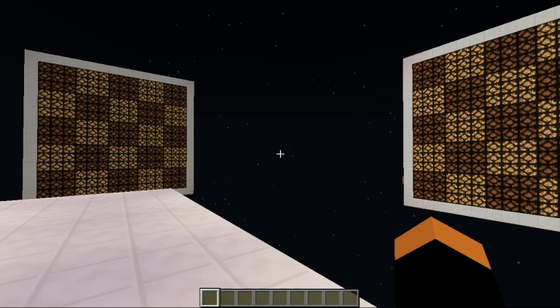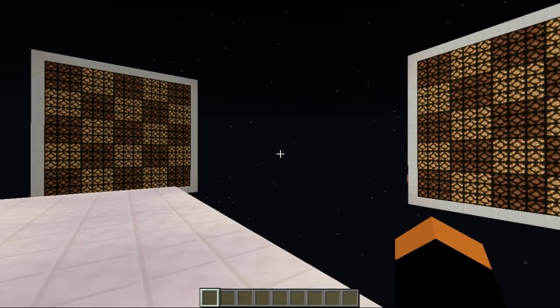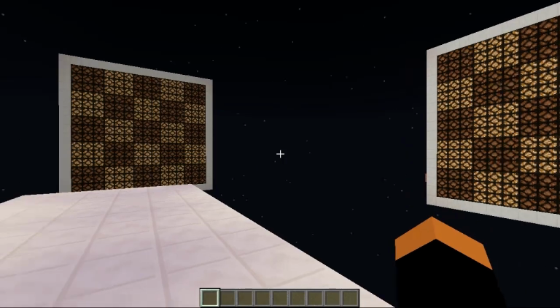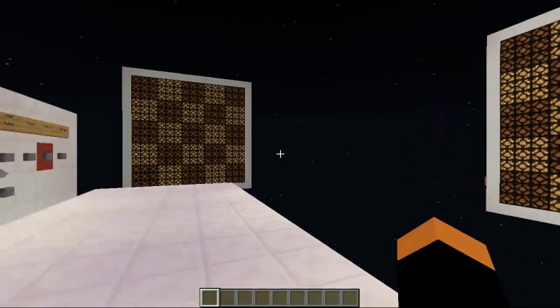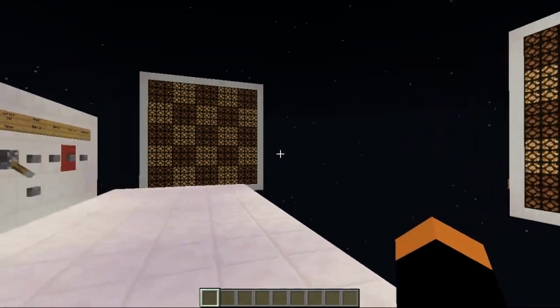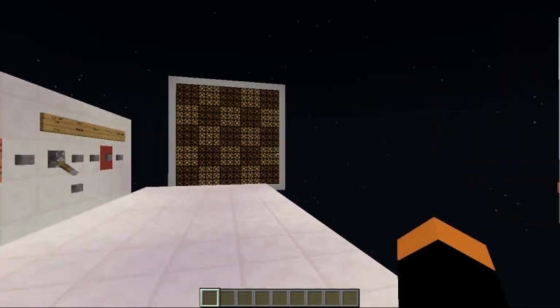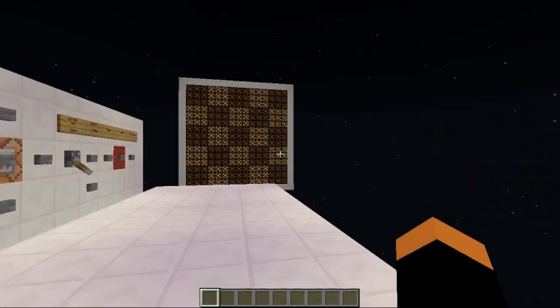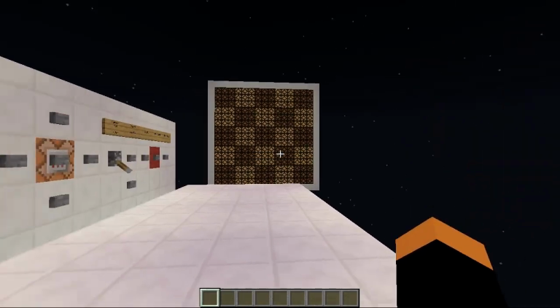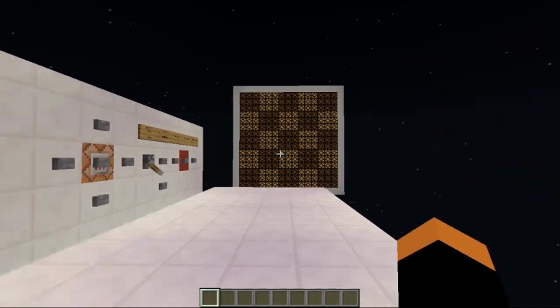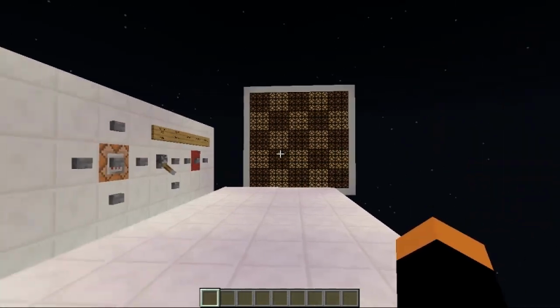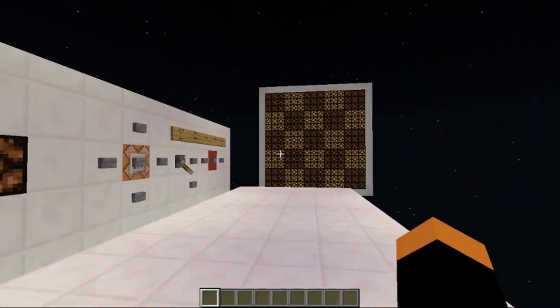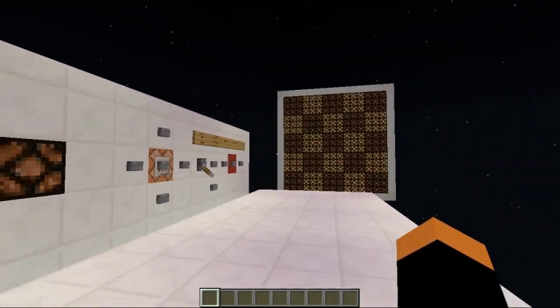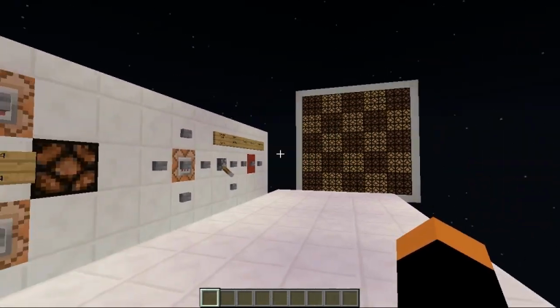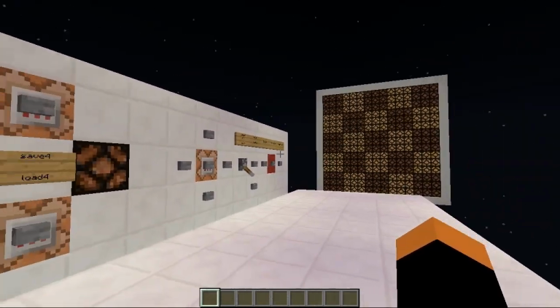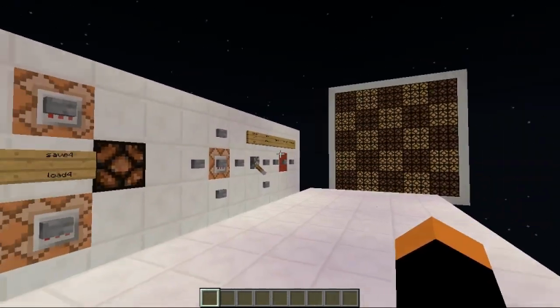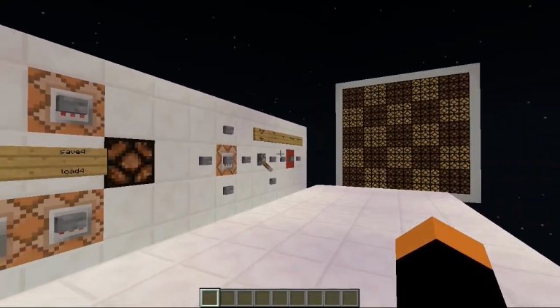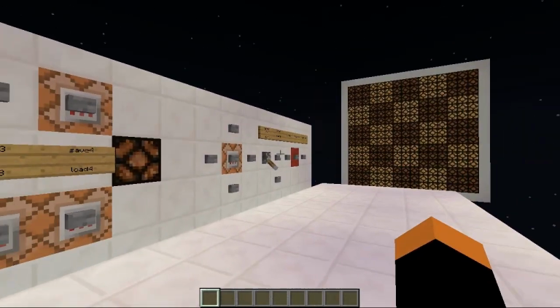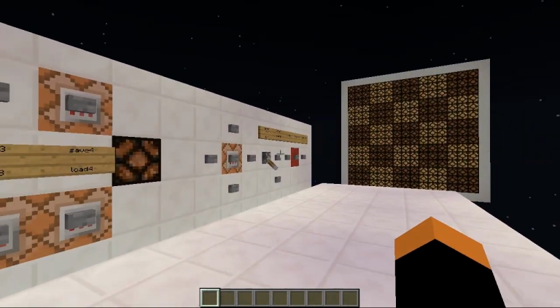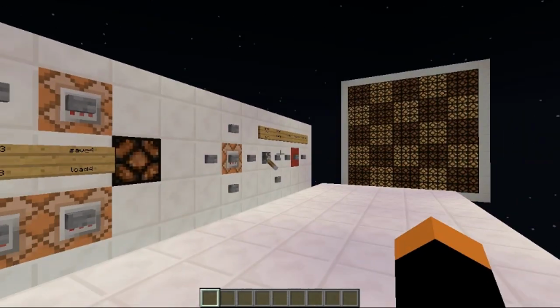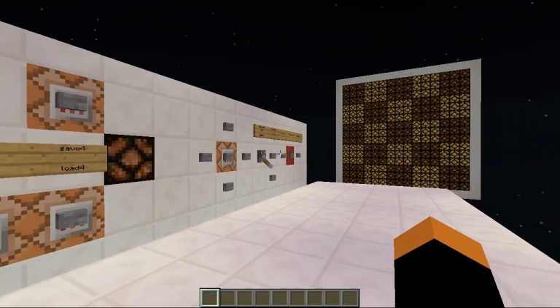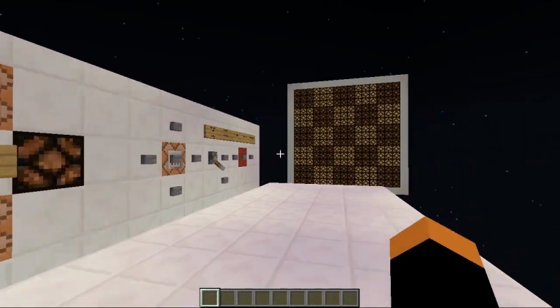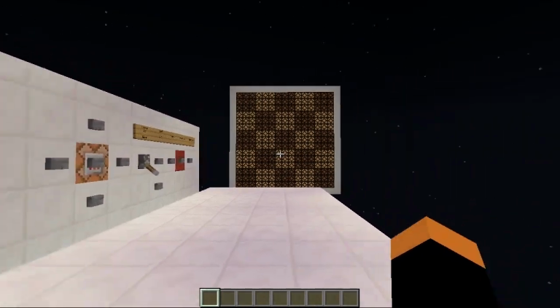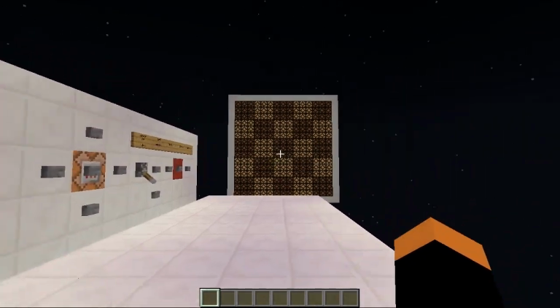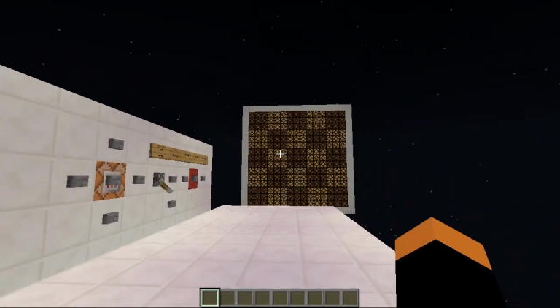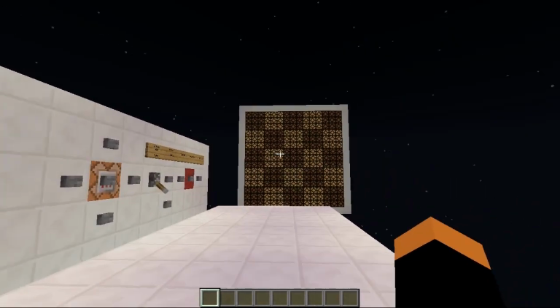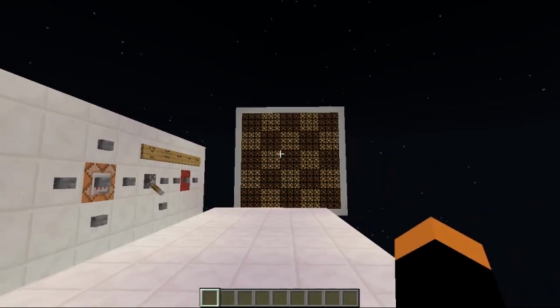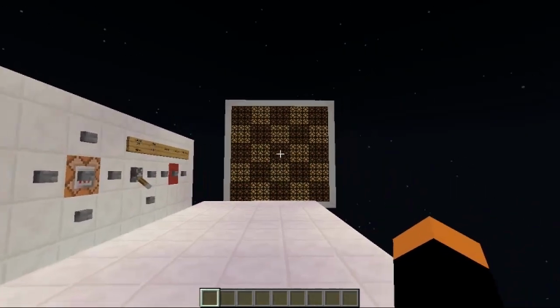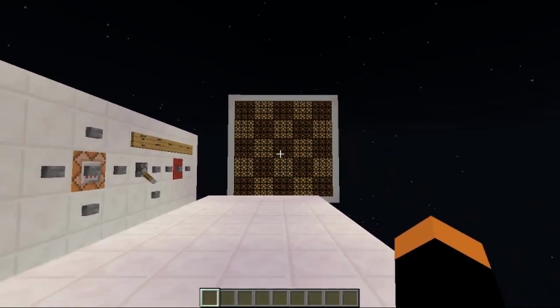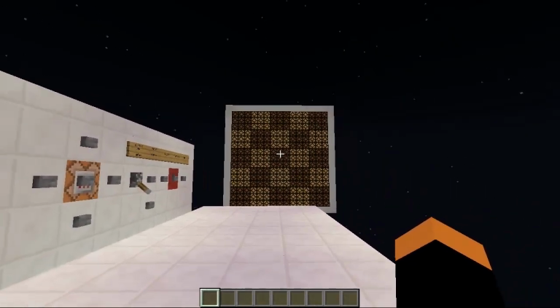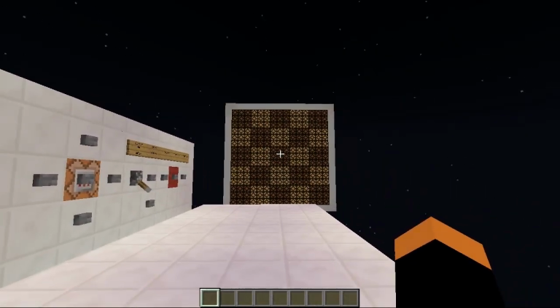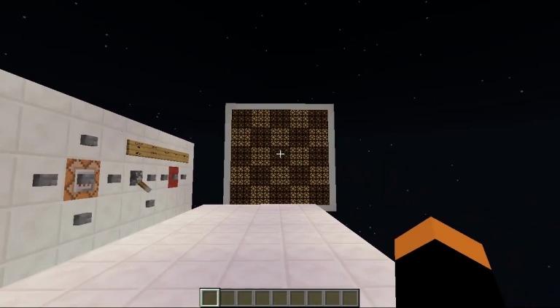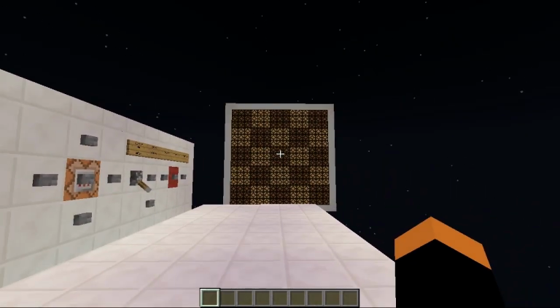Hey guys, I'm SmirredFiction and today I want to show you my wireless paint.